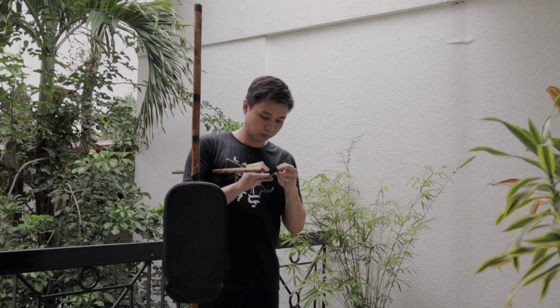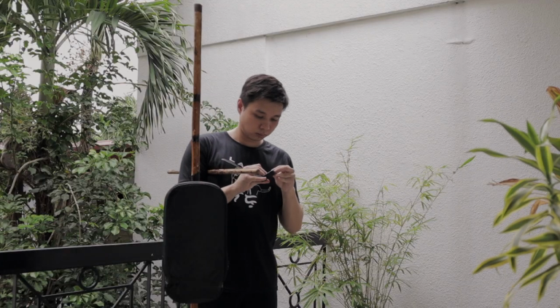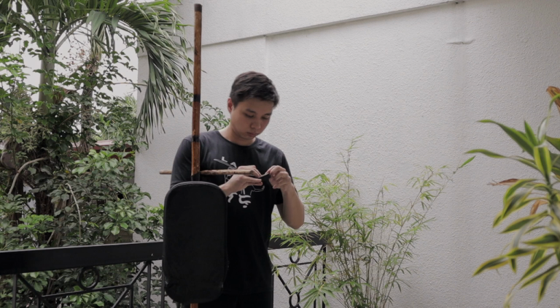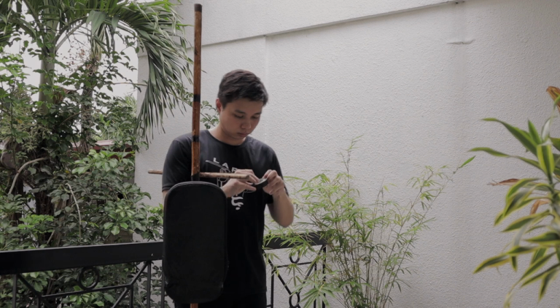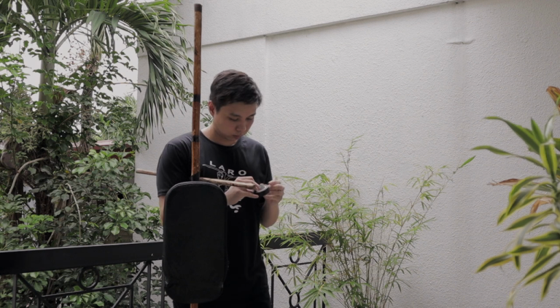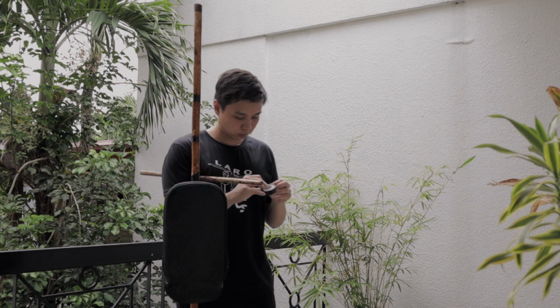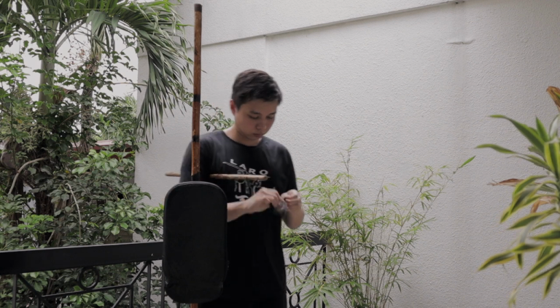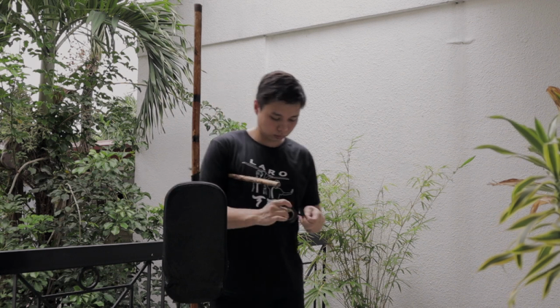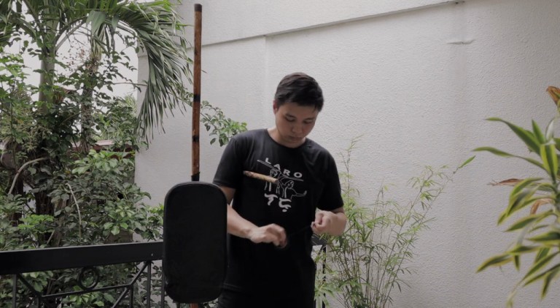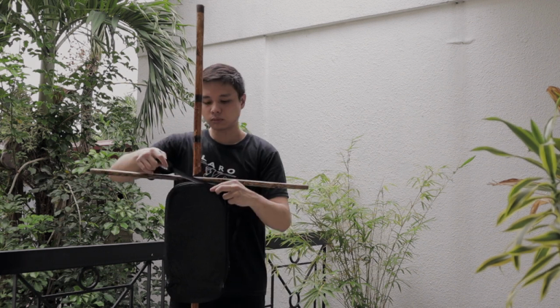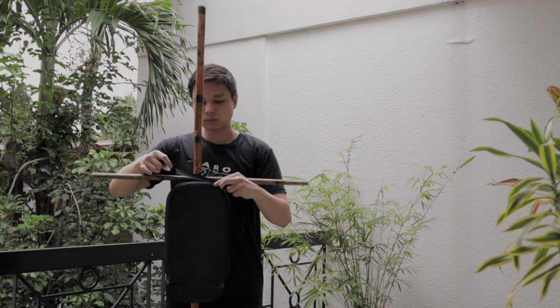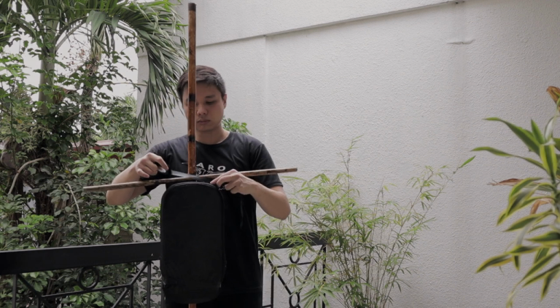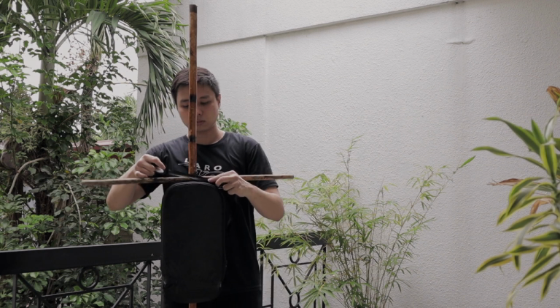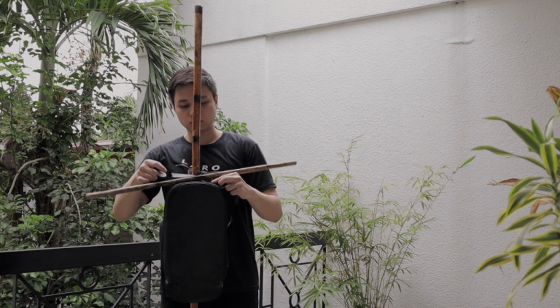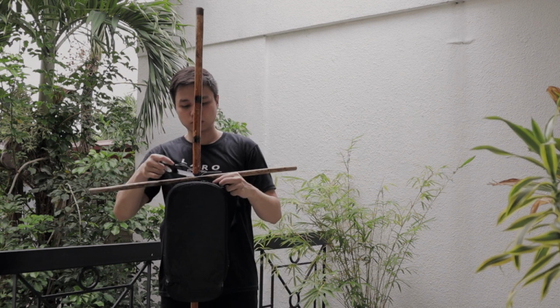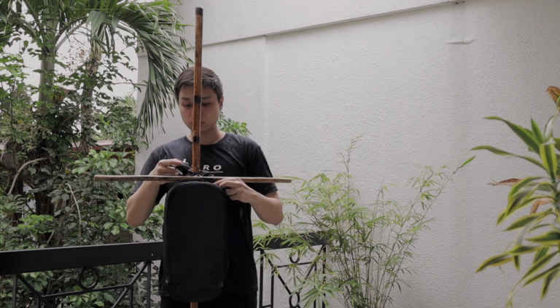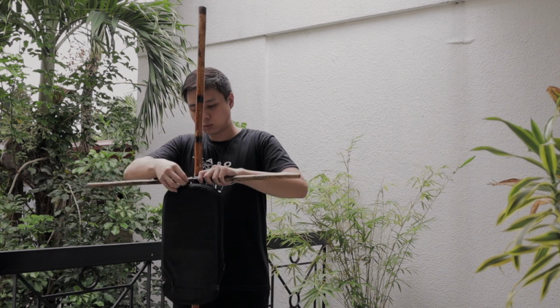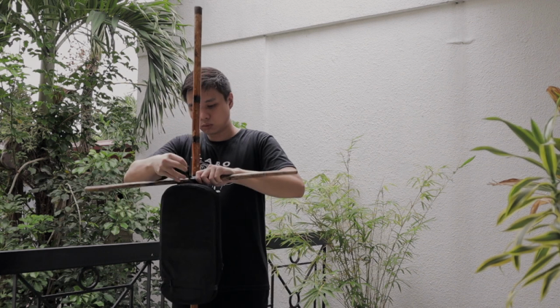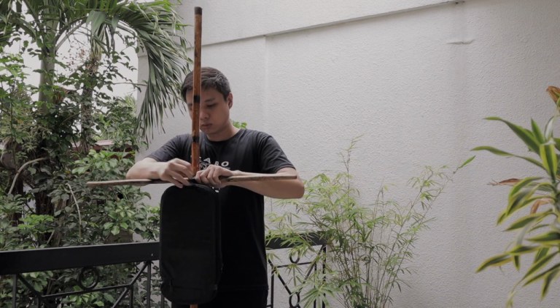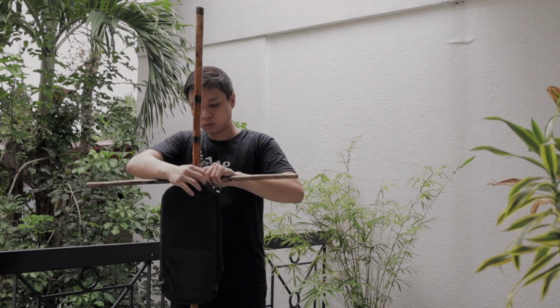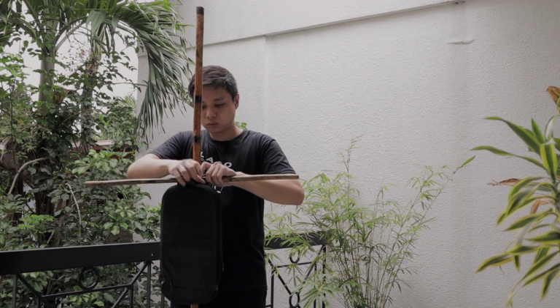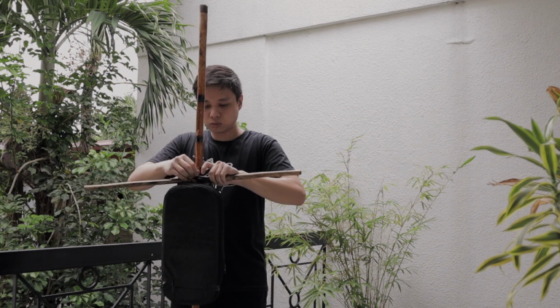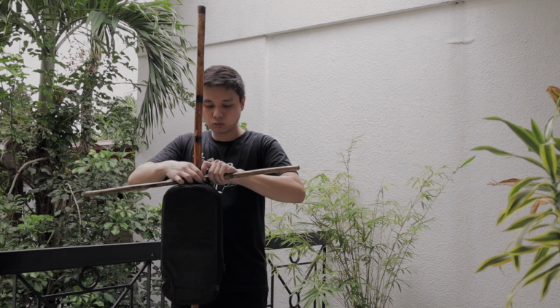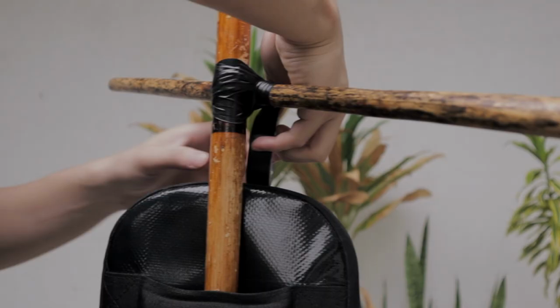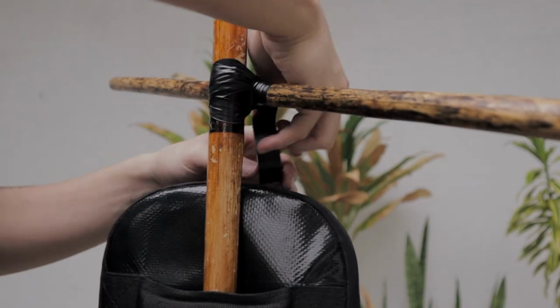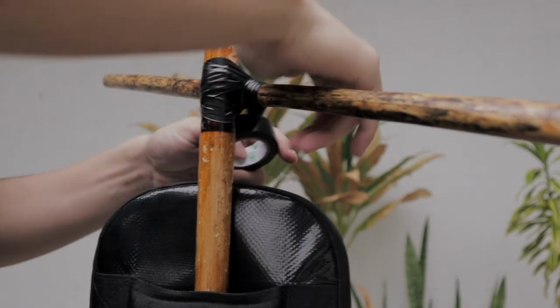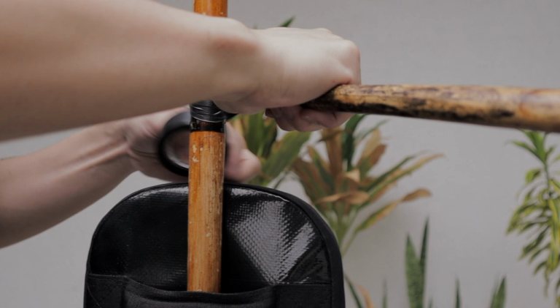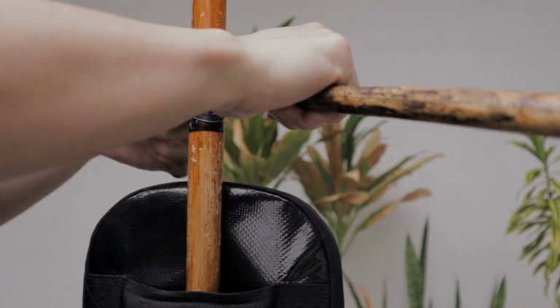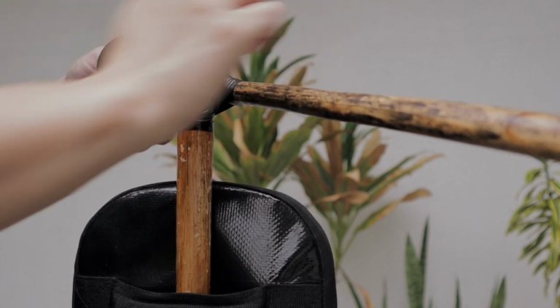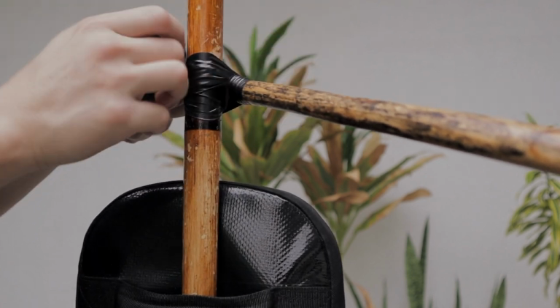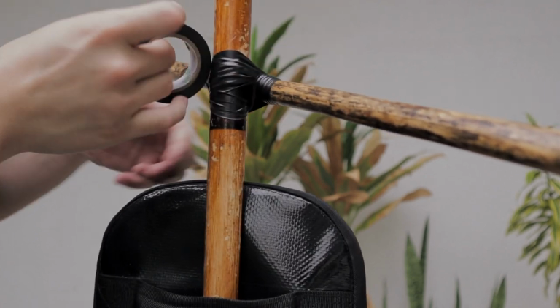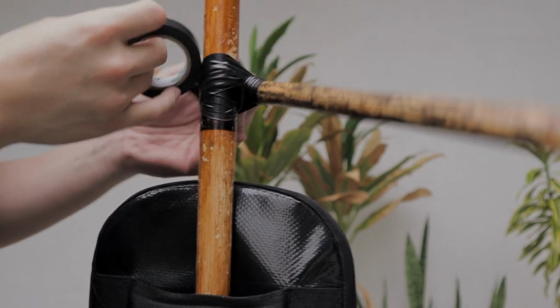Next I taped an Arnie stick to the body. You'll want to keep a generous amount of tape to keep it in place.